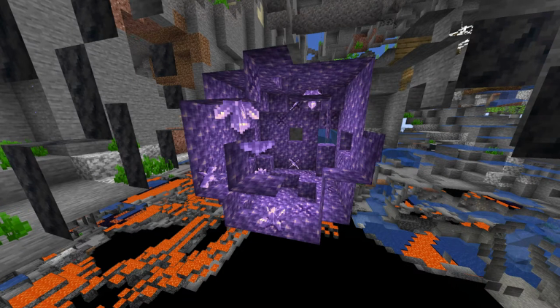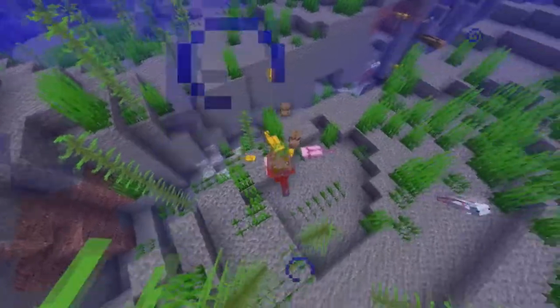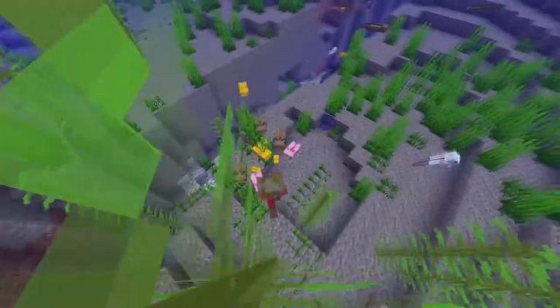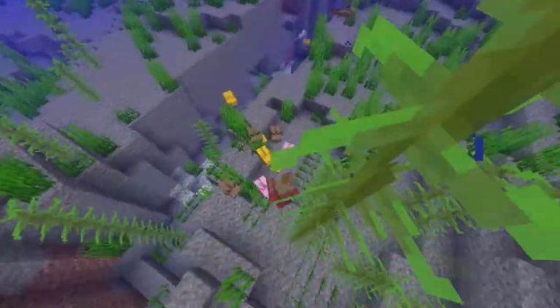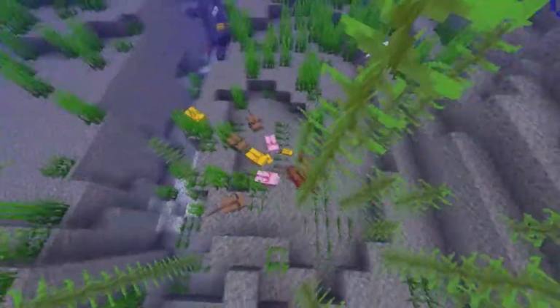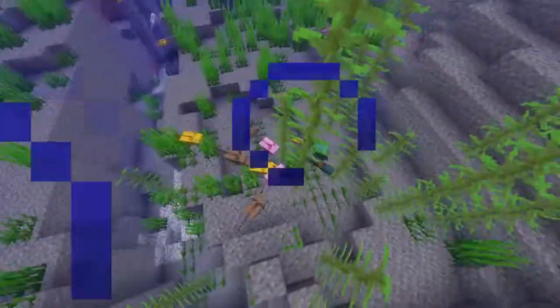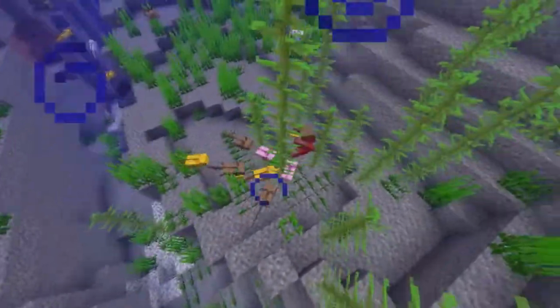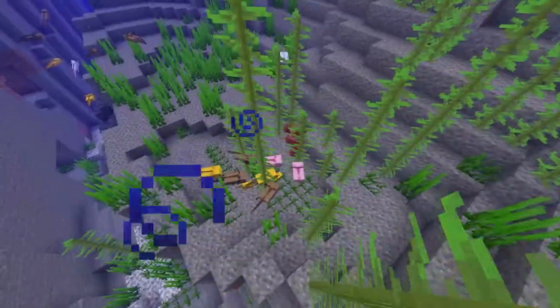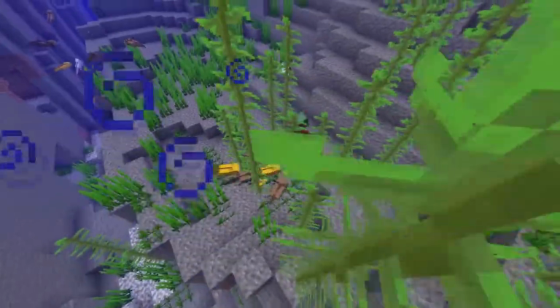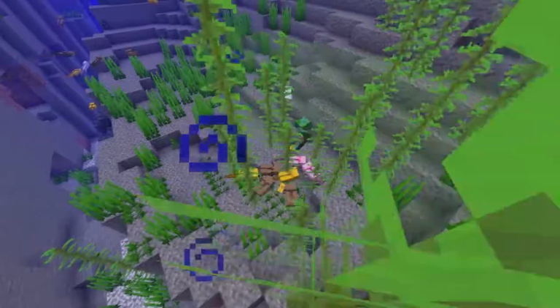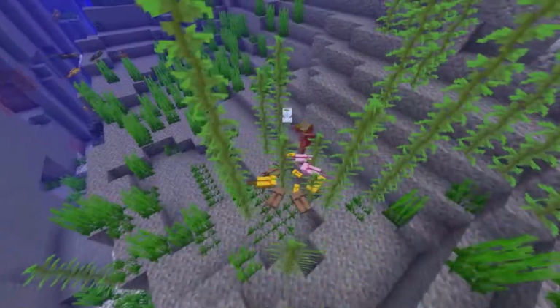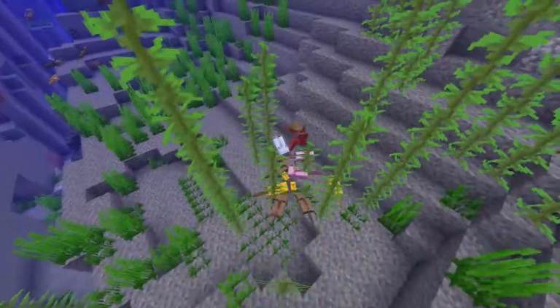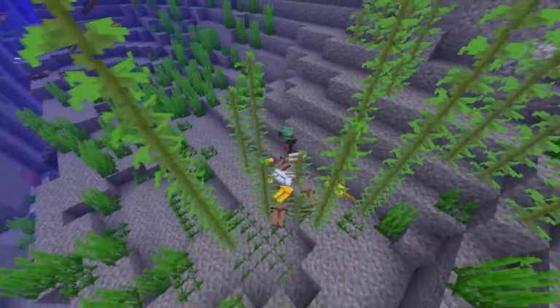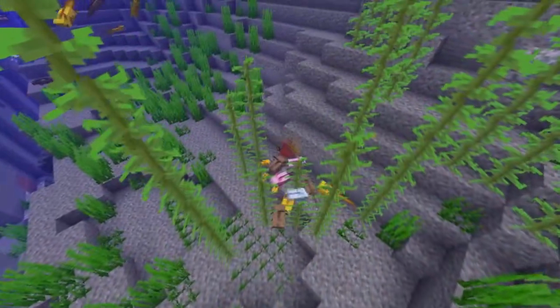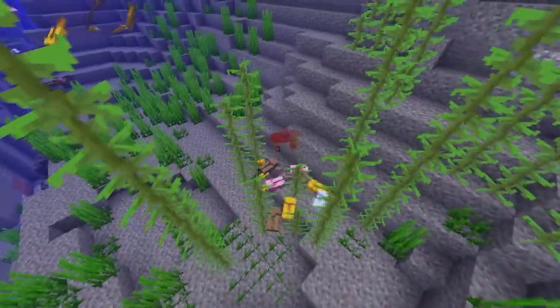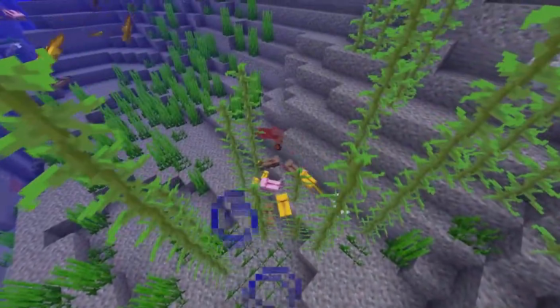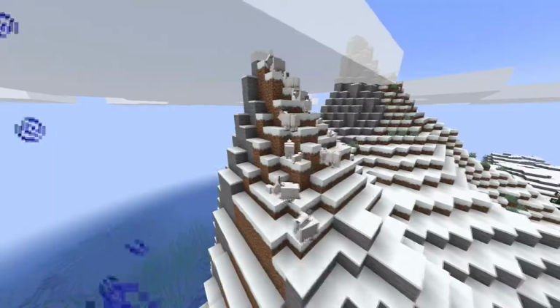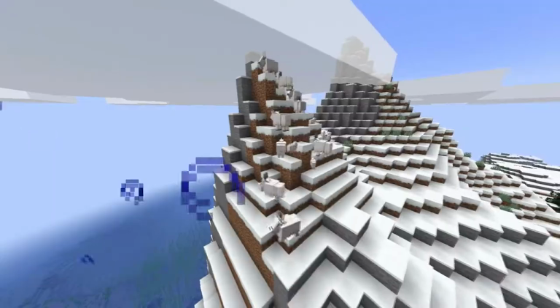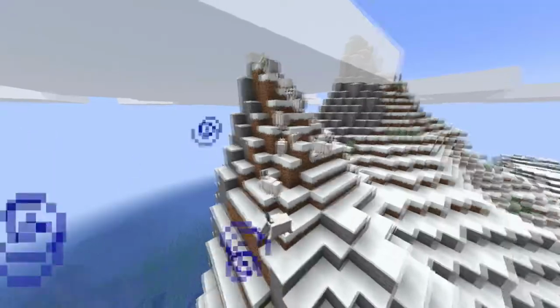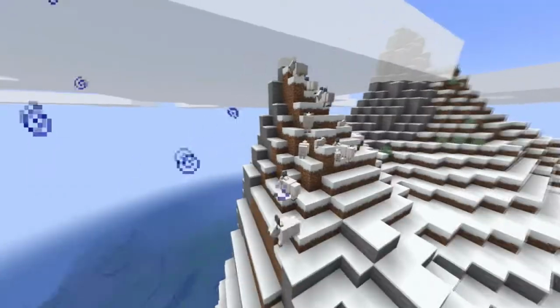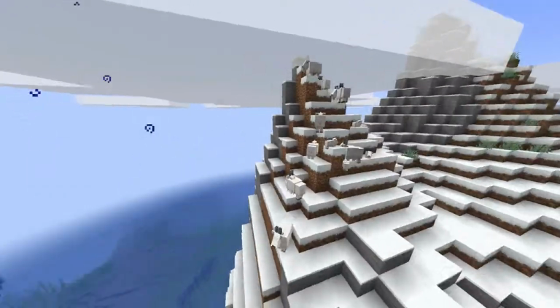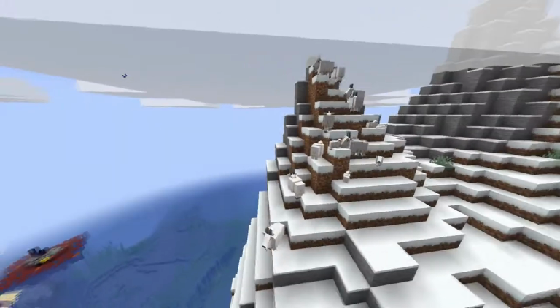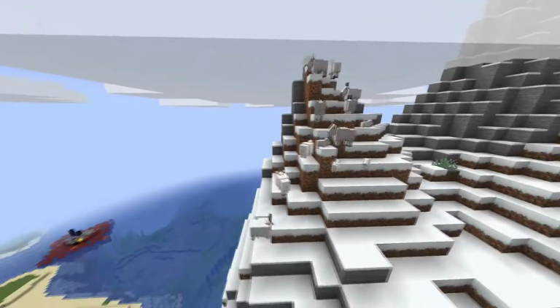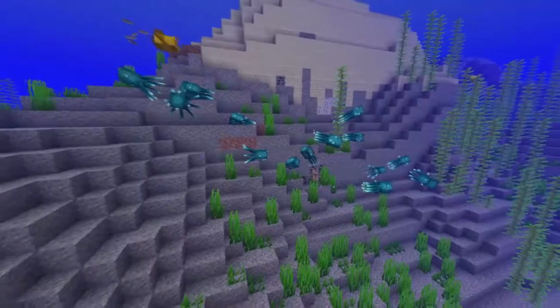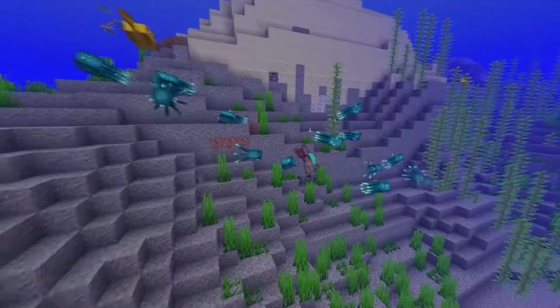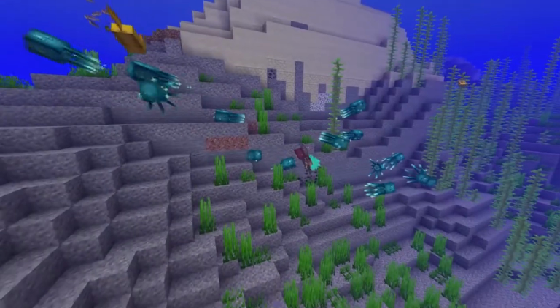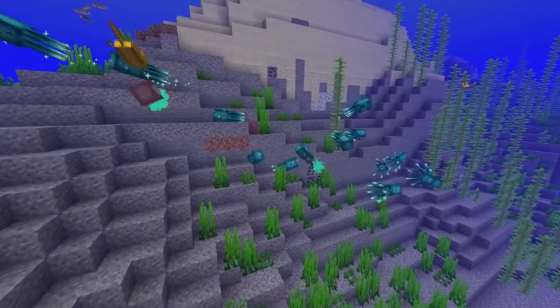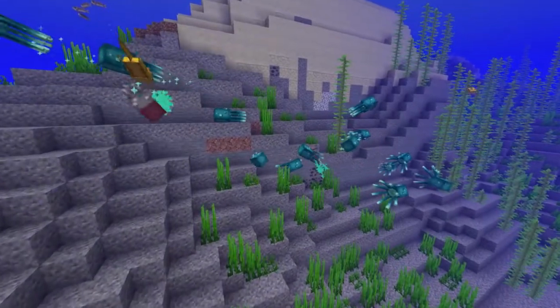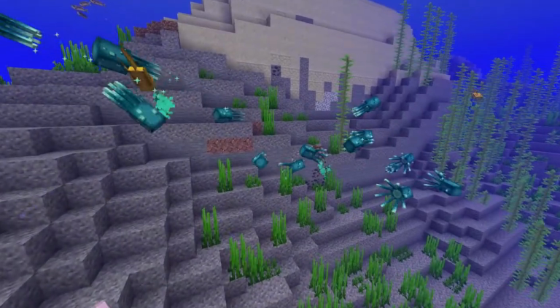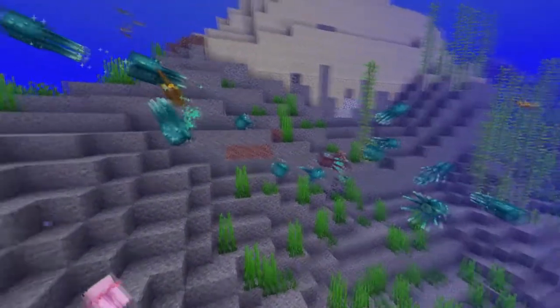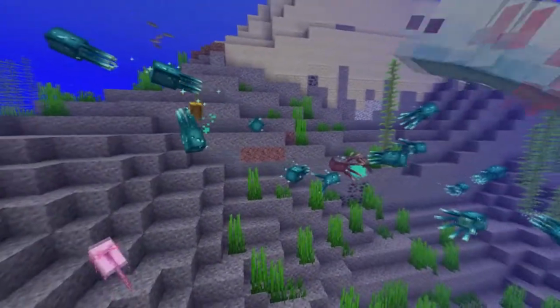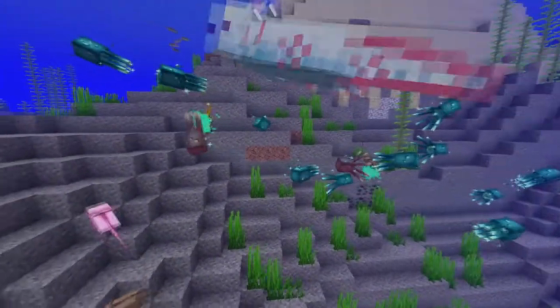The first amphibian is in Minecraft with the axolotl. There are also goats and glow squids.